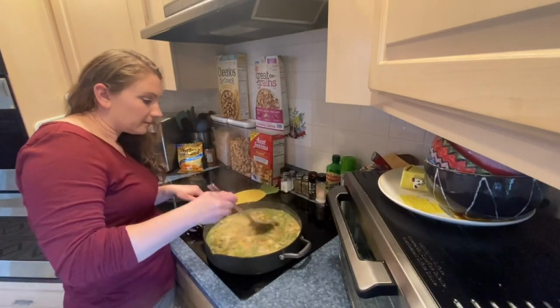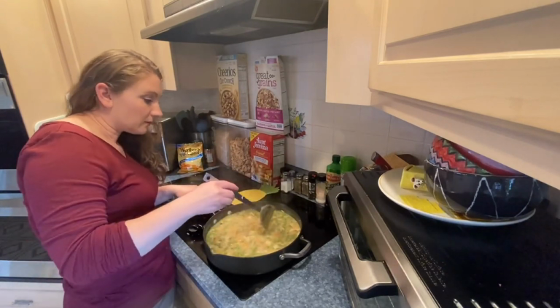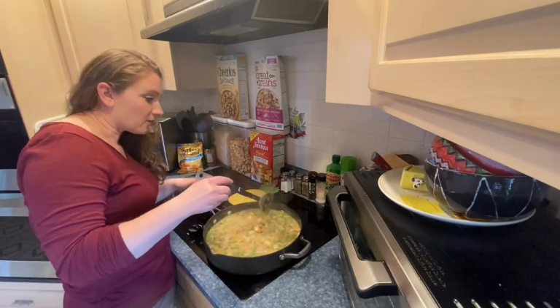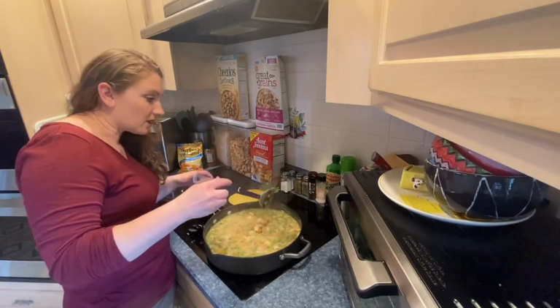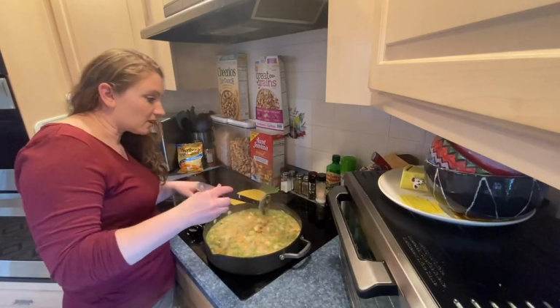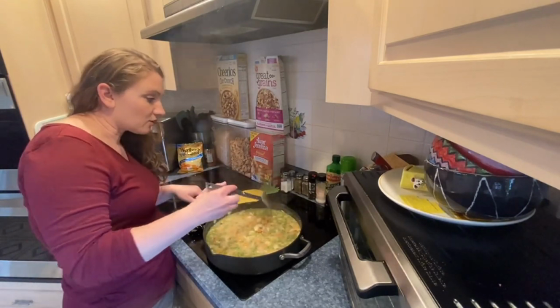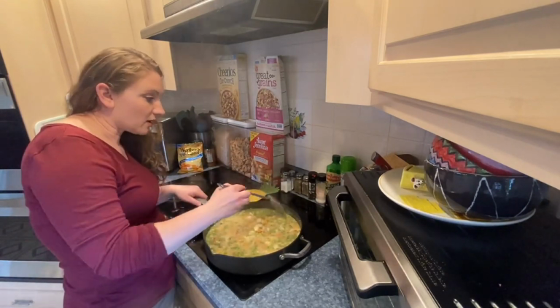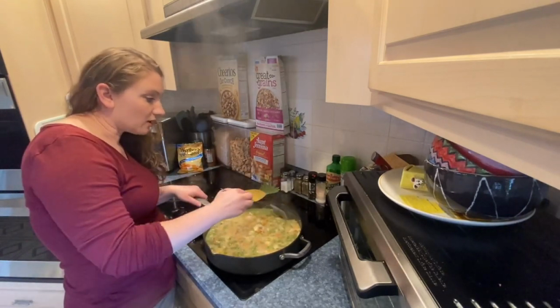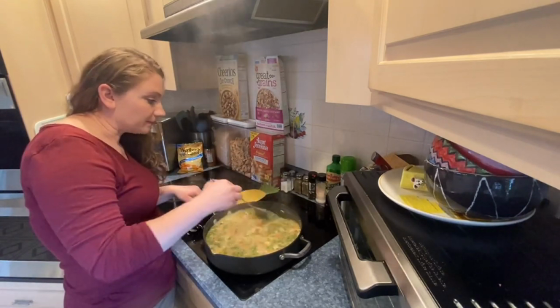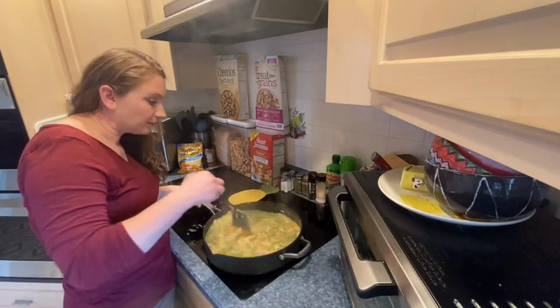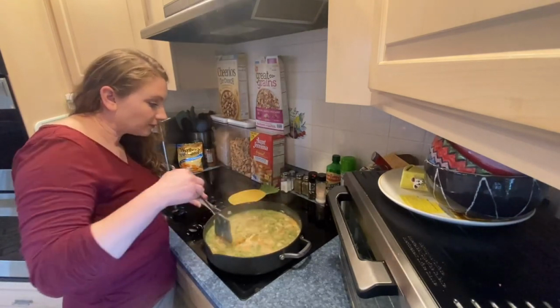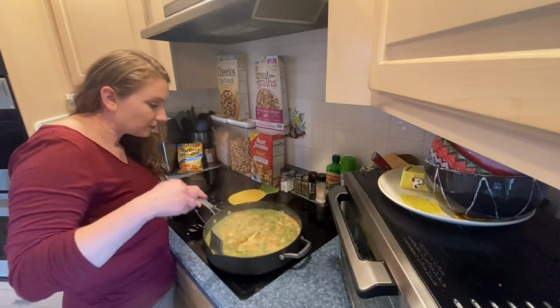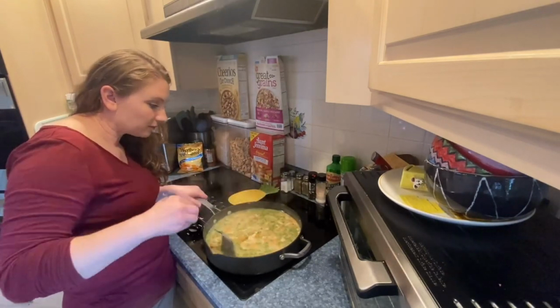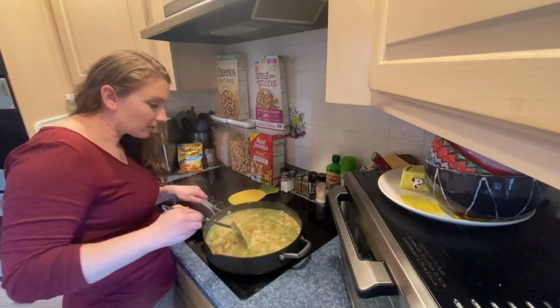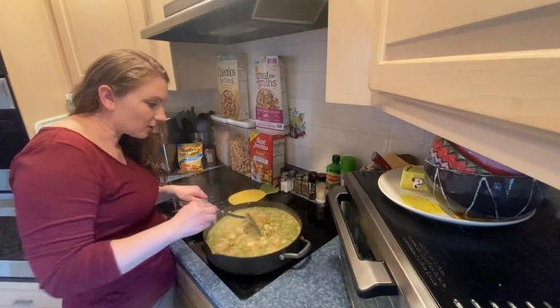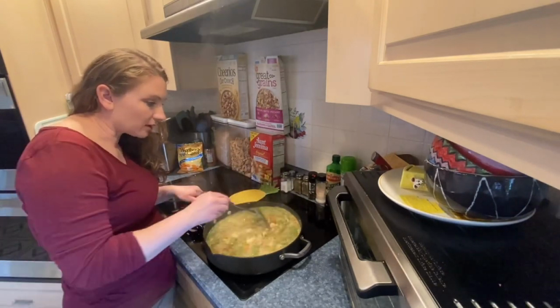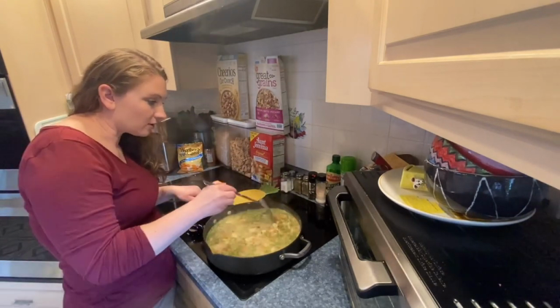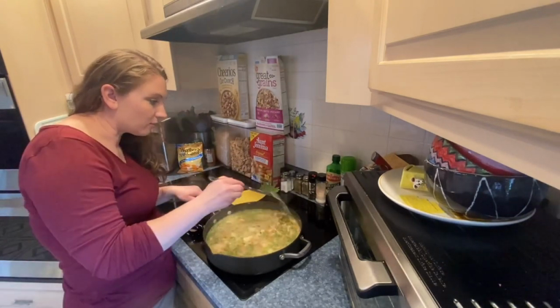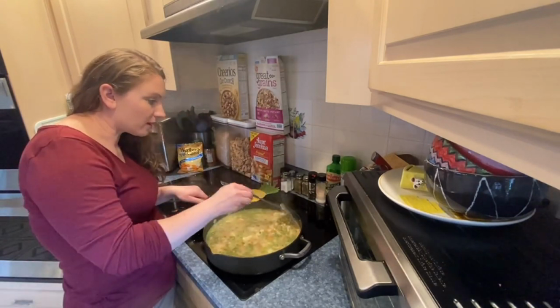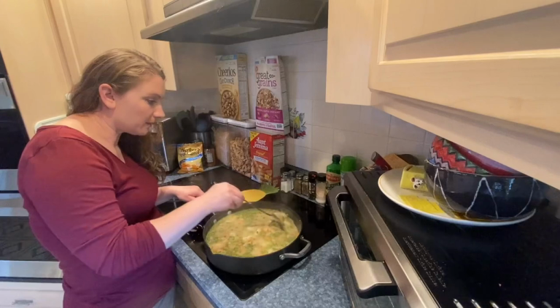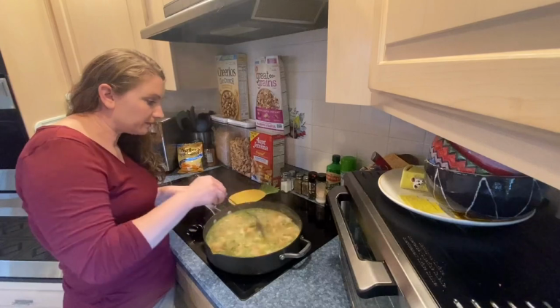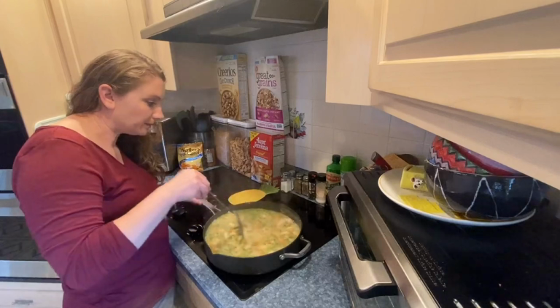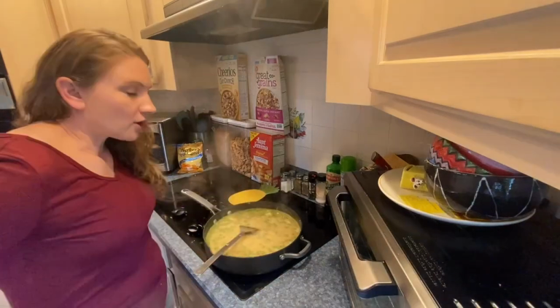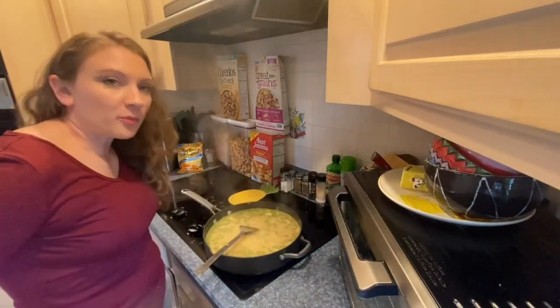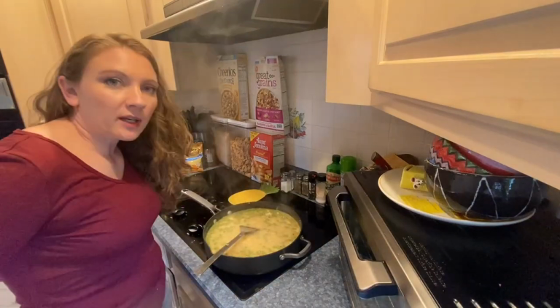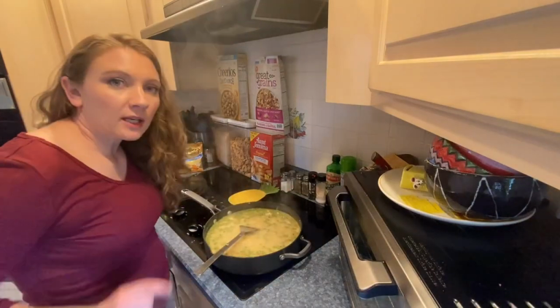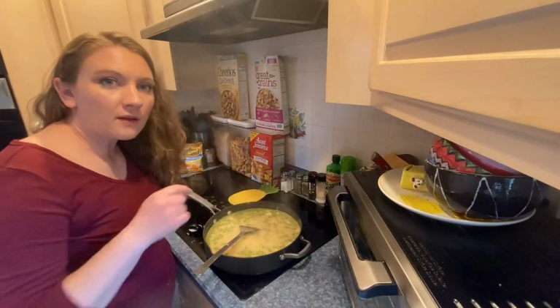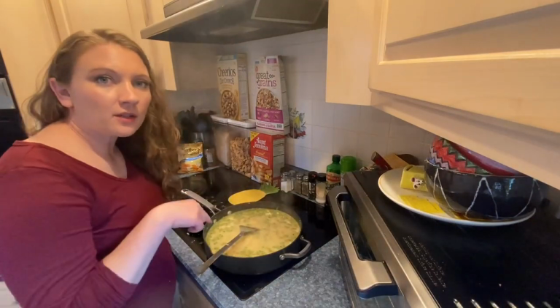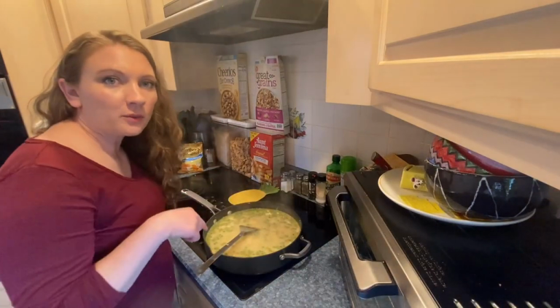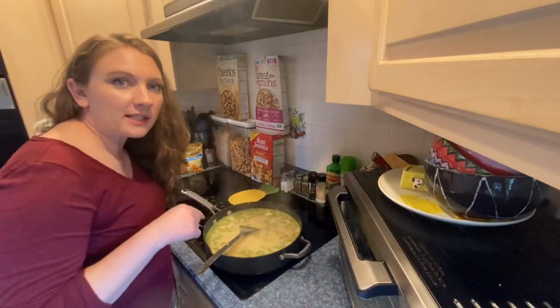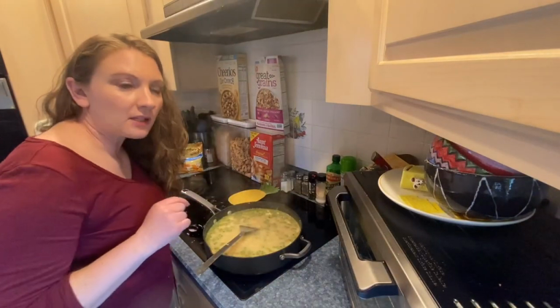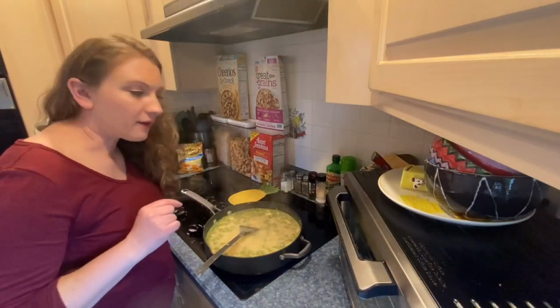I just eat it straight up — I don't need no bread! You're going to preheat your oven to 375.